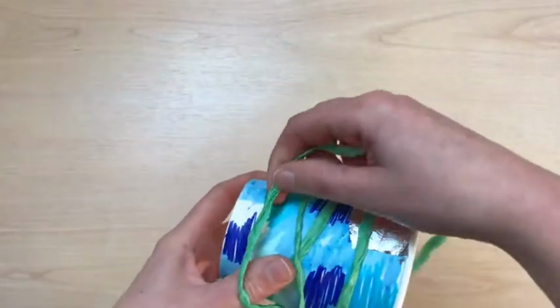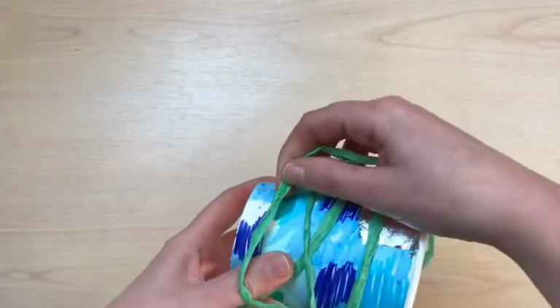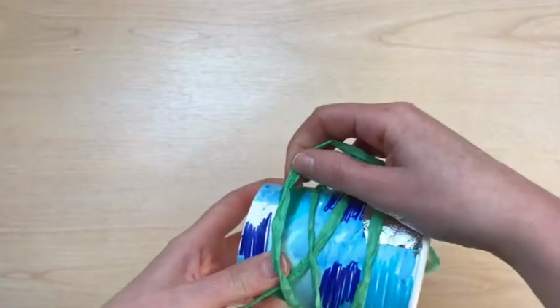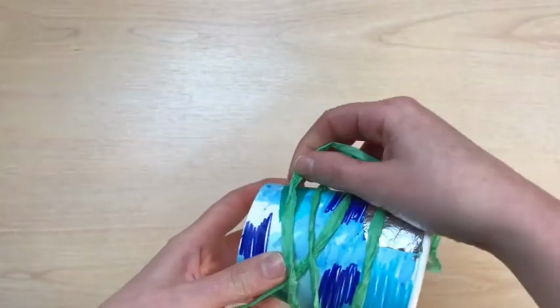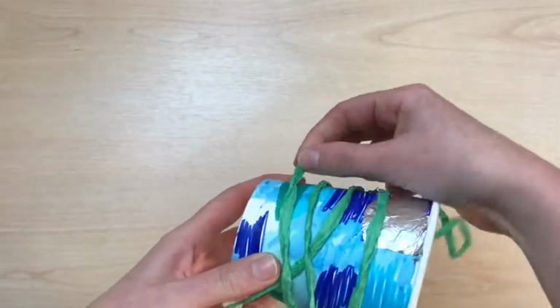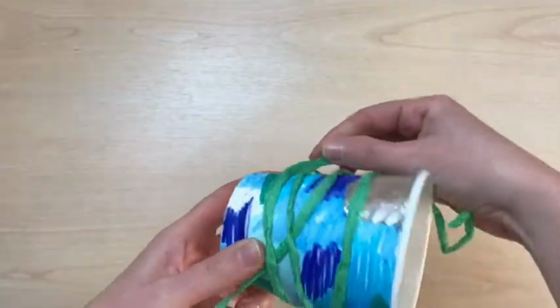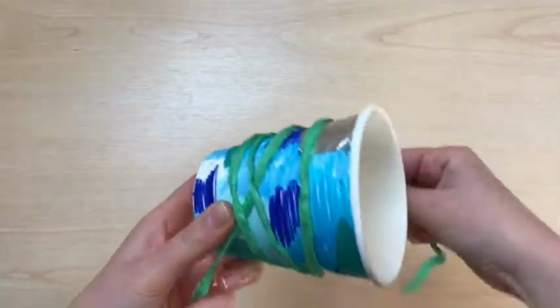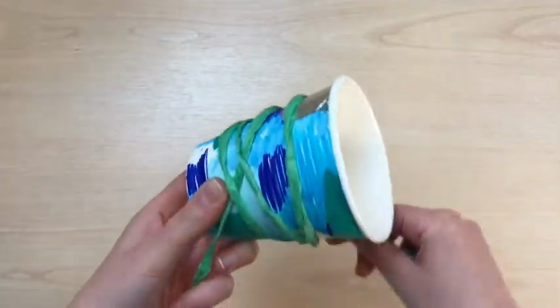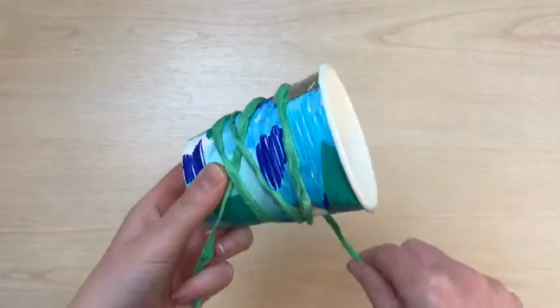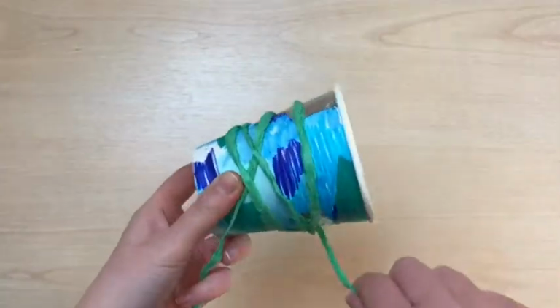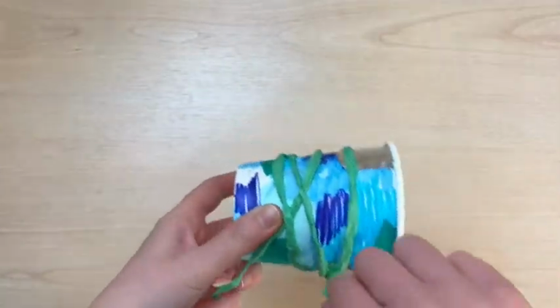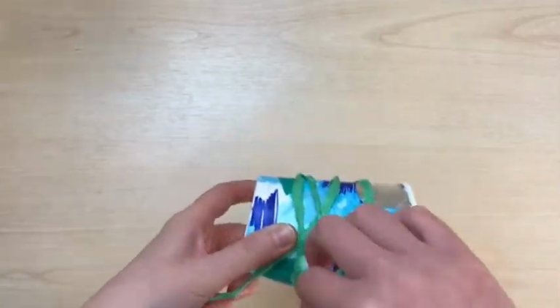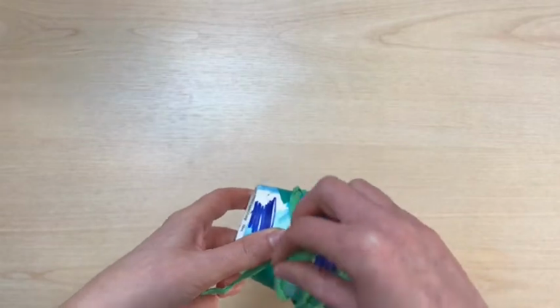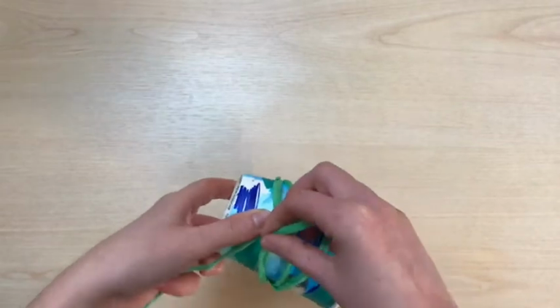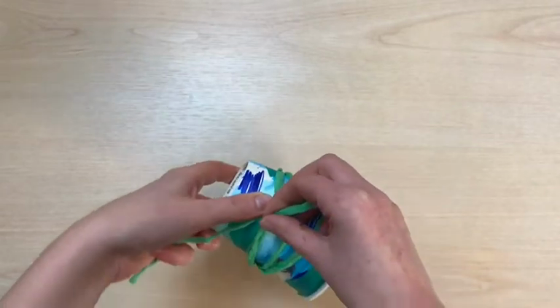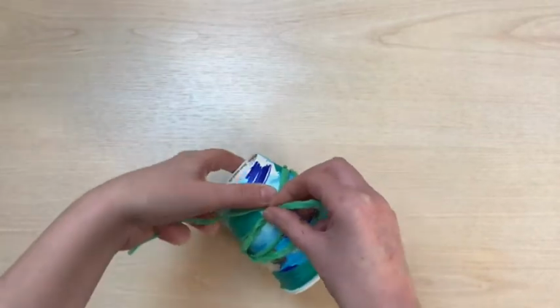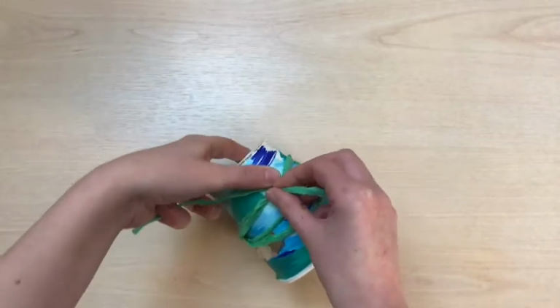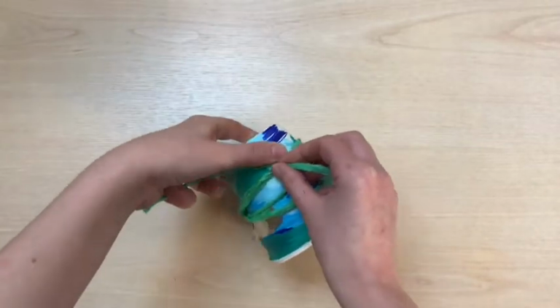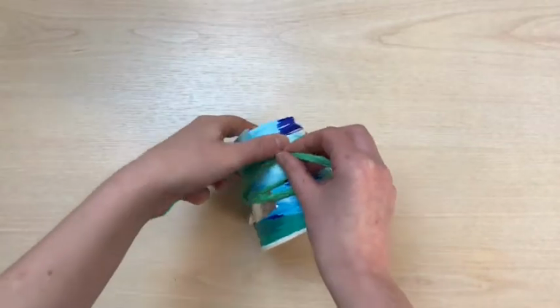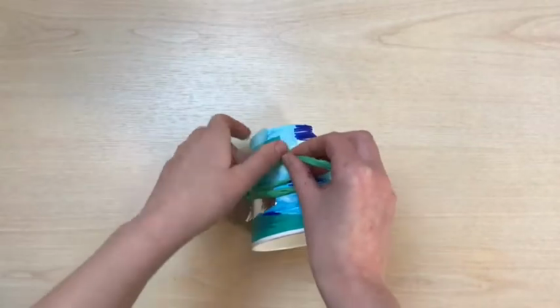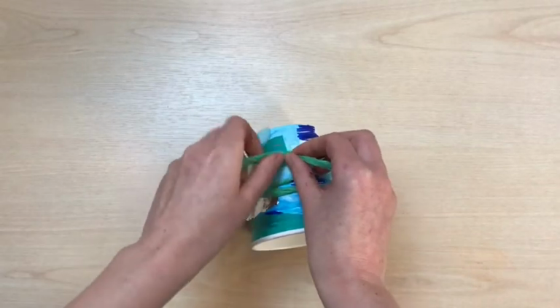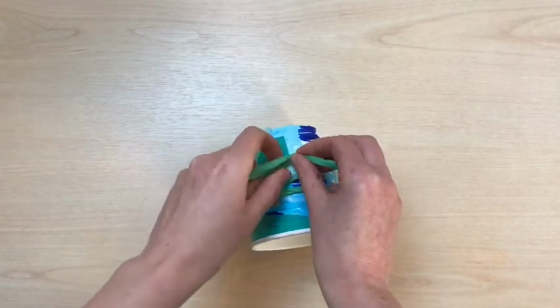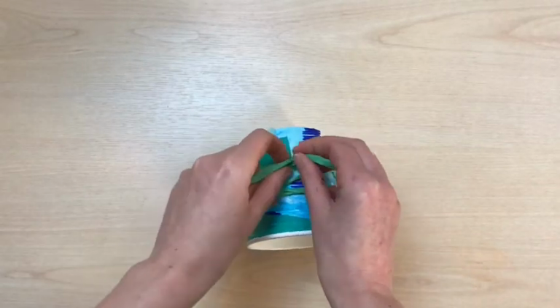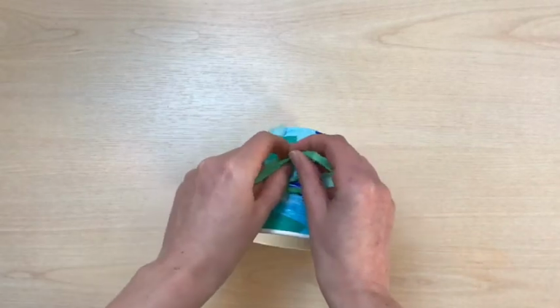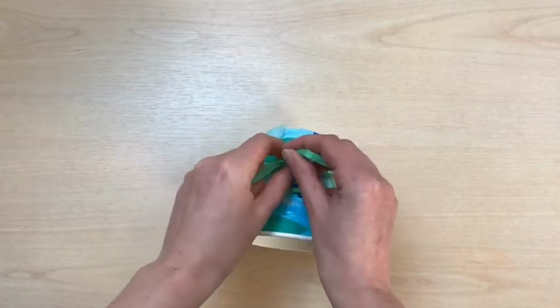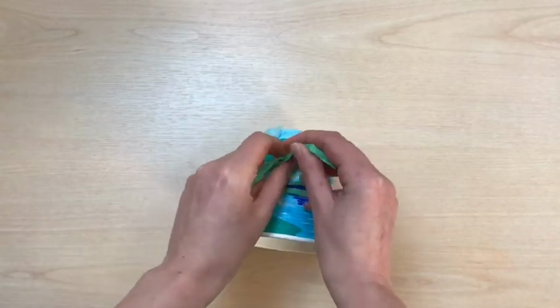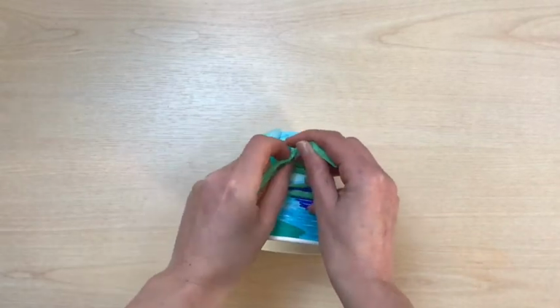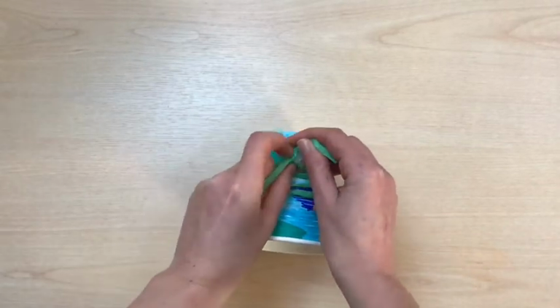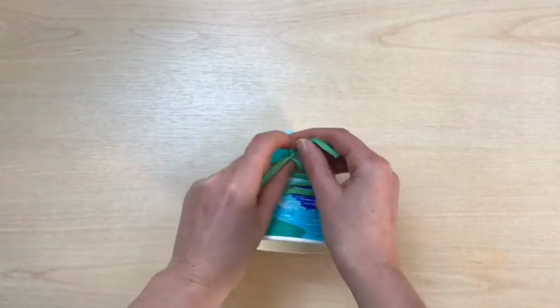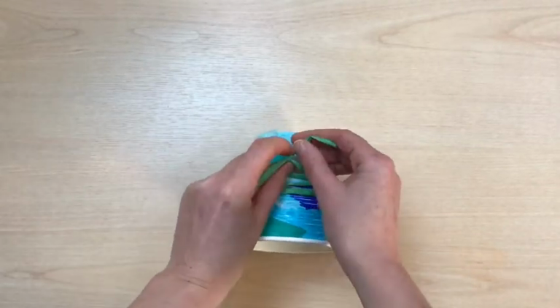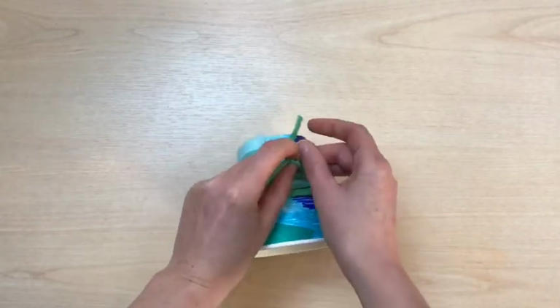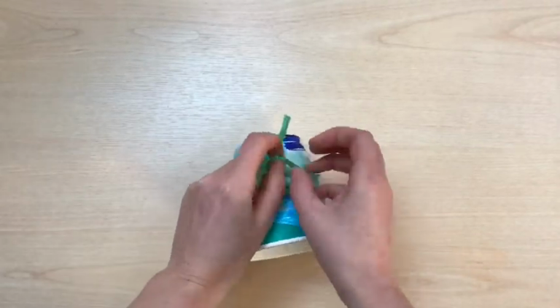You could add string or ribbon to add extra texture to your drum. Wrap it around your drum, put it around your paper cup, and tie it in place to secure.